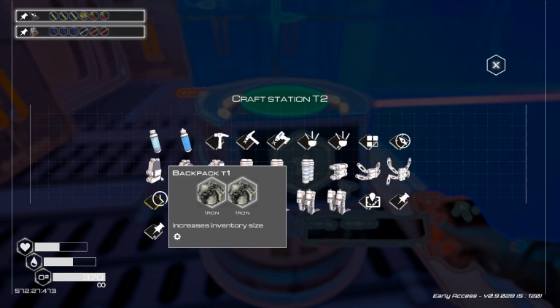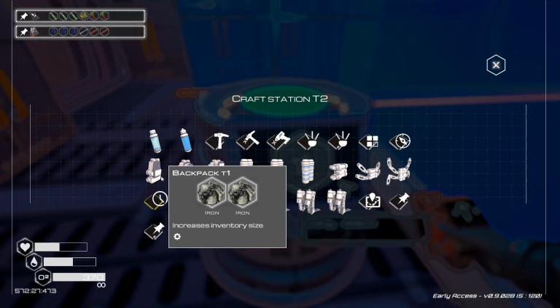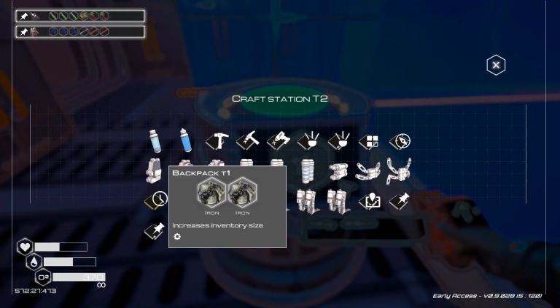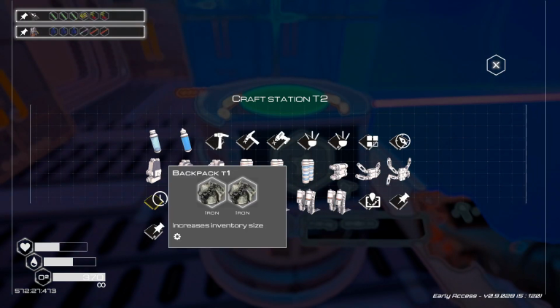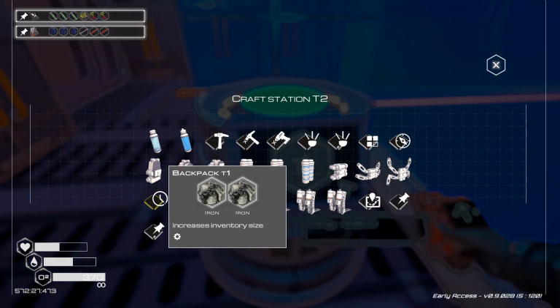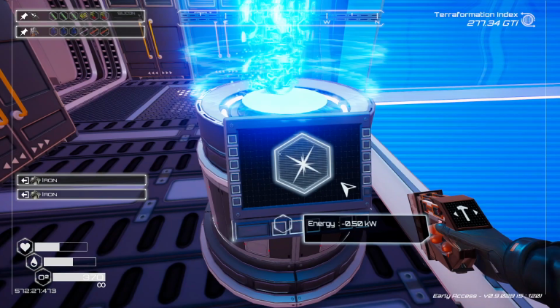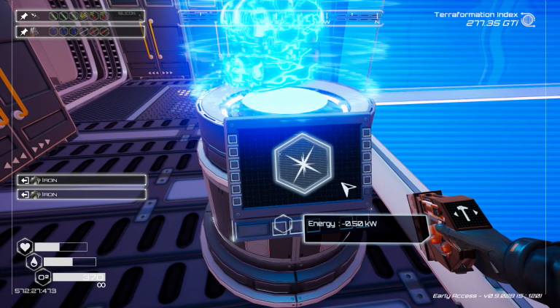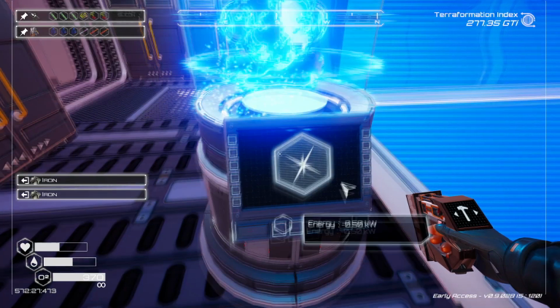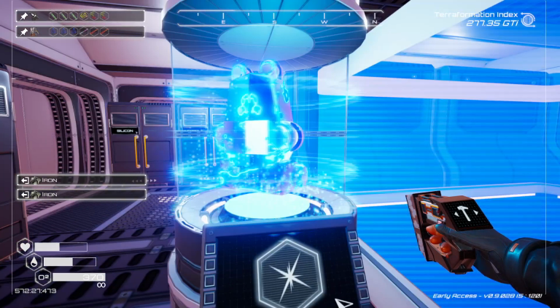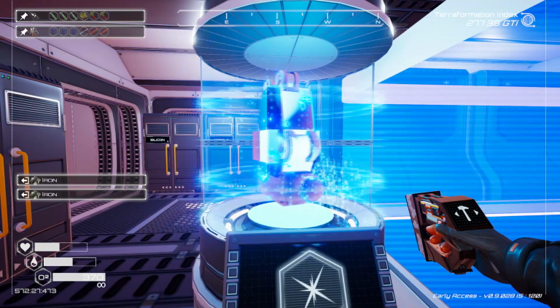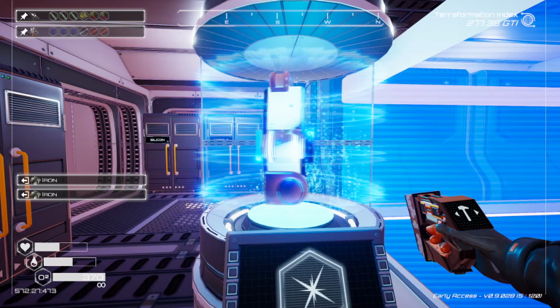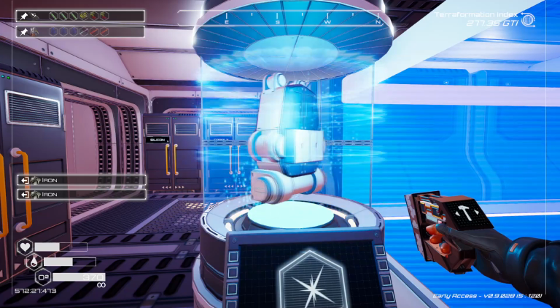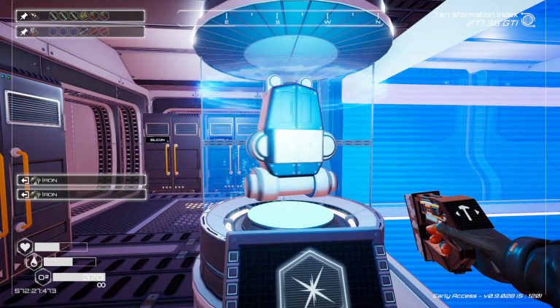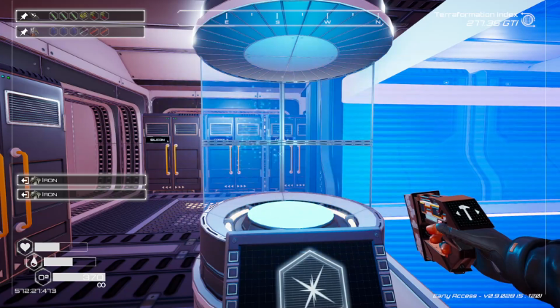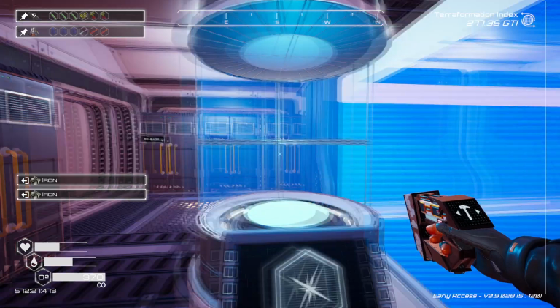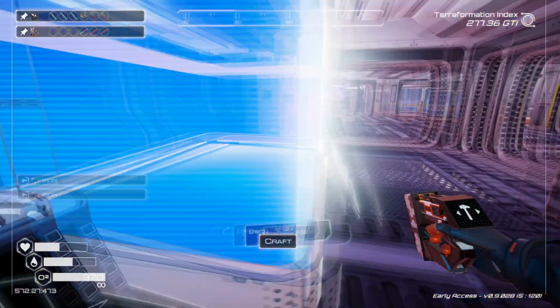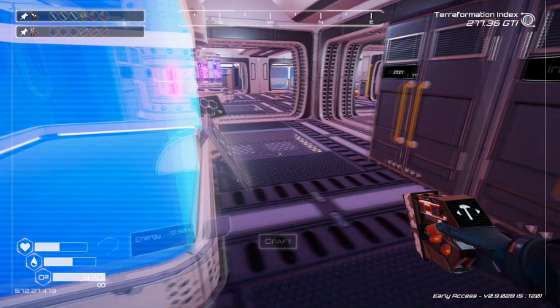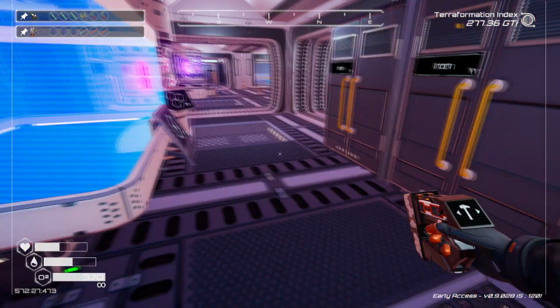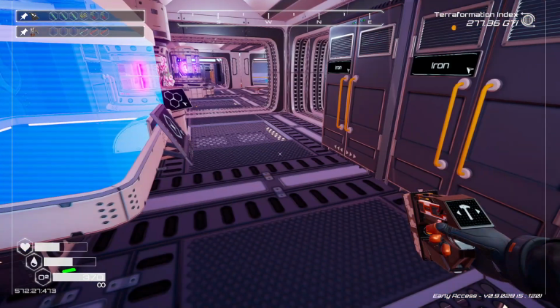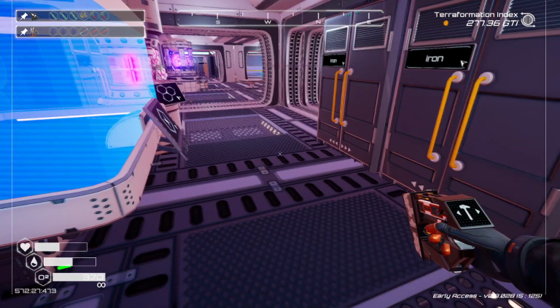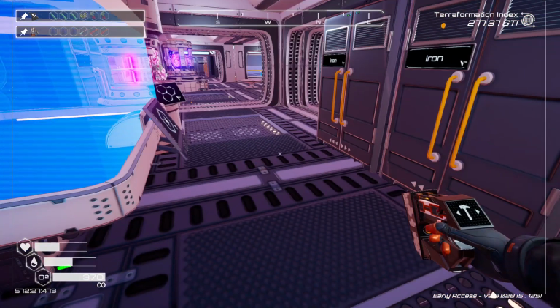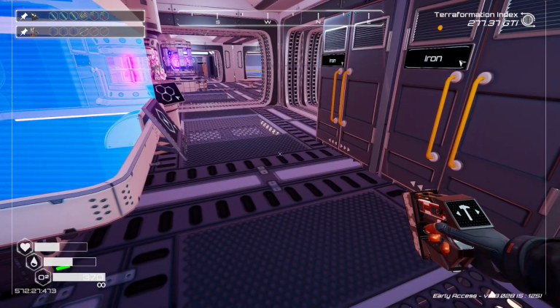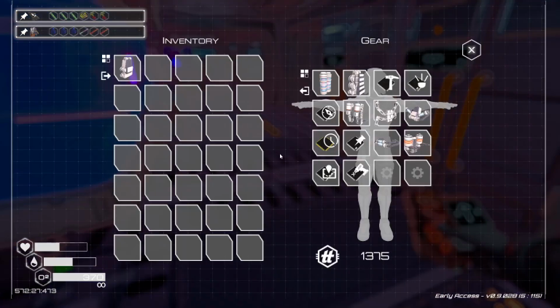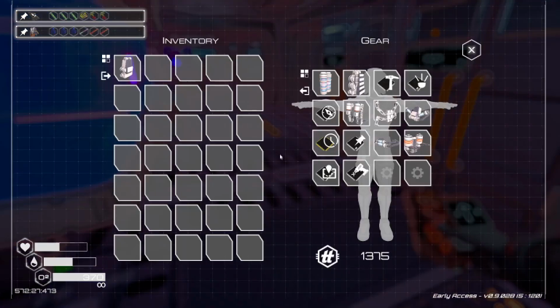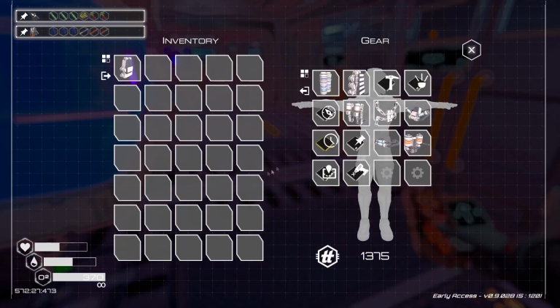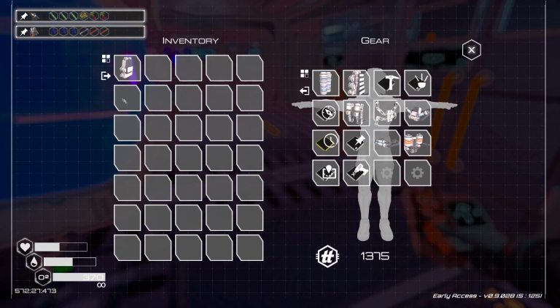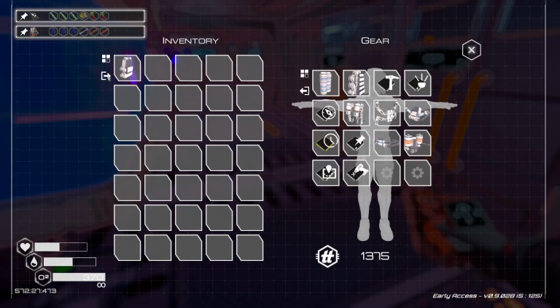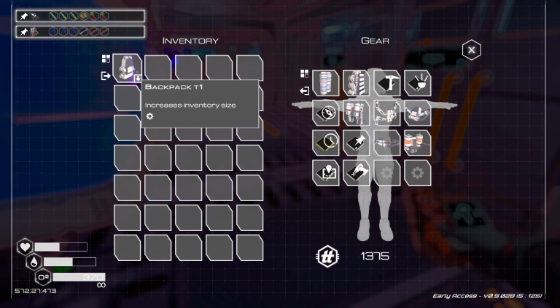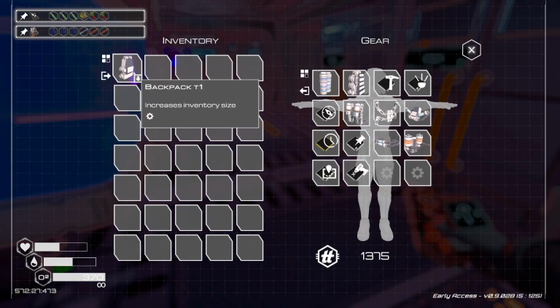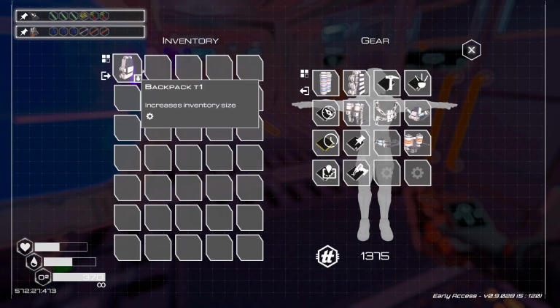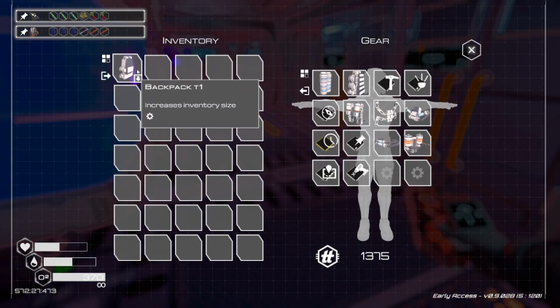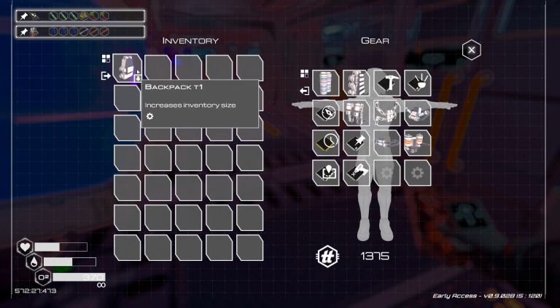So you're going to get a backpack, and then it's going to show up in your inventory. So there it is in your inventory.